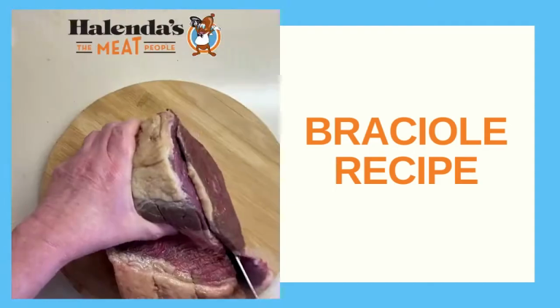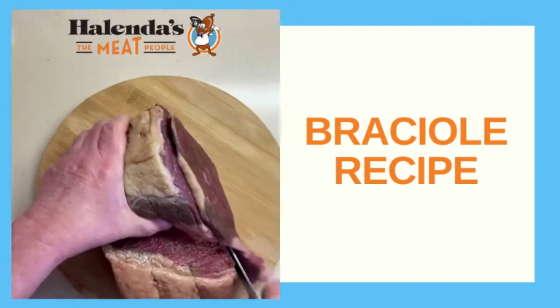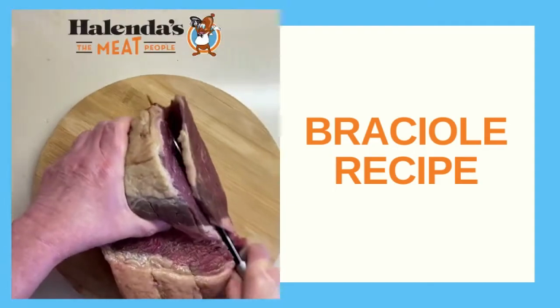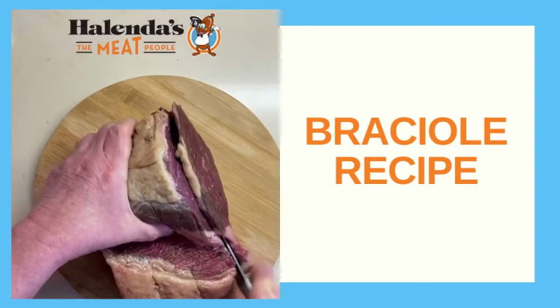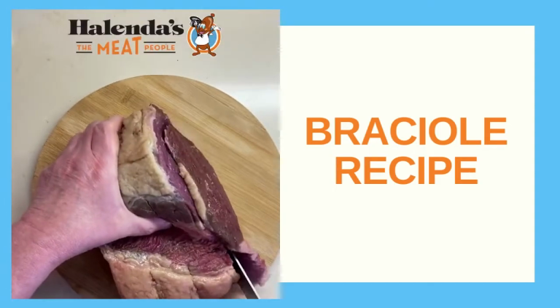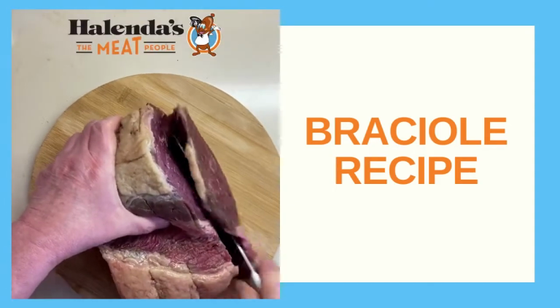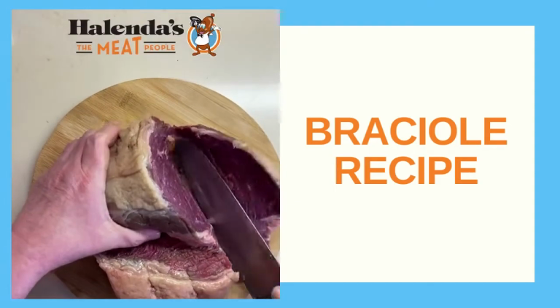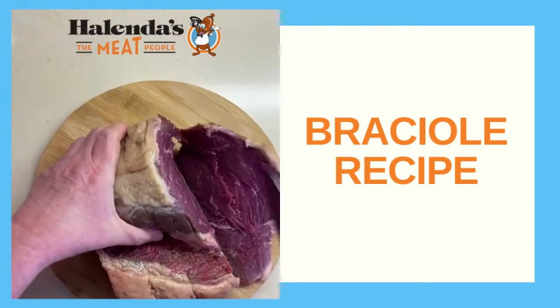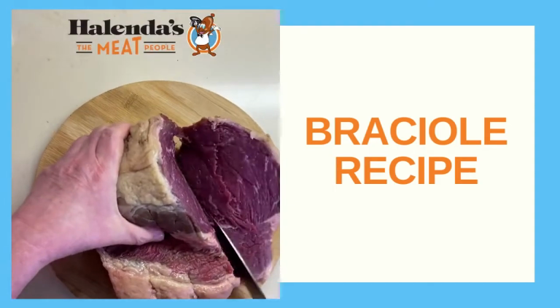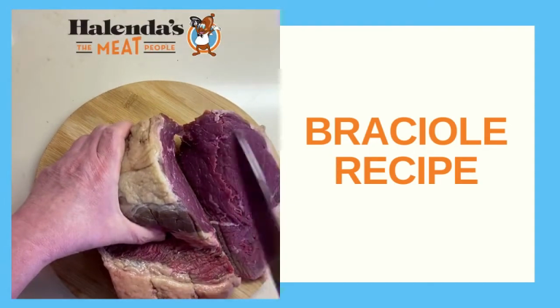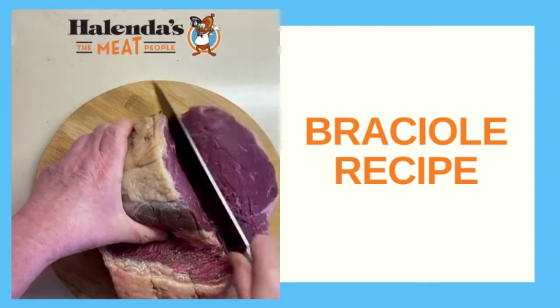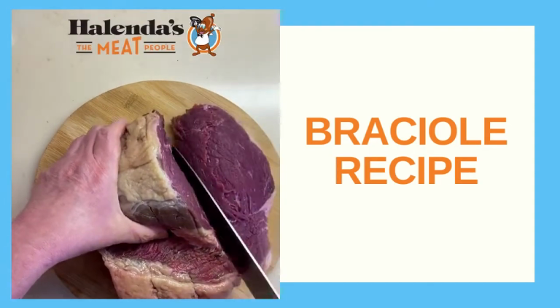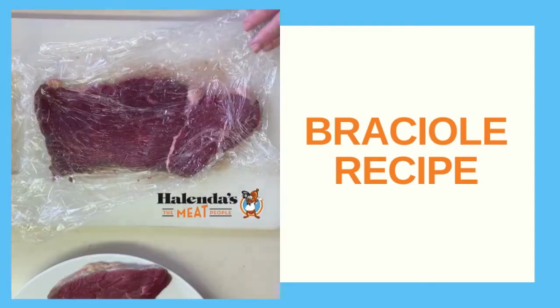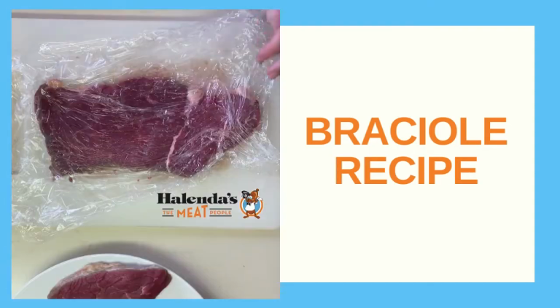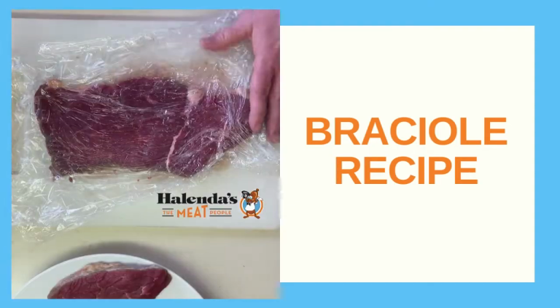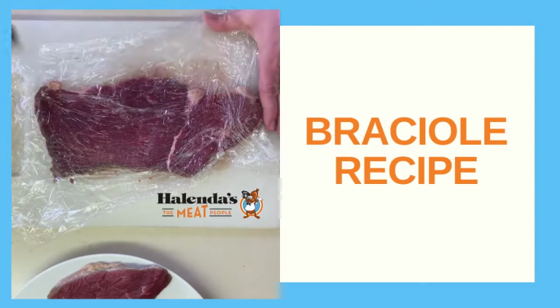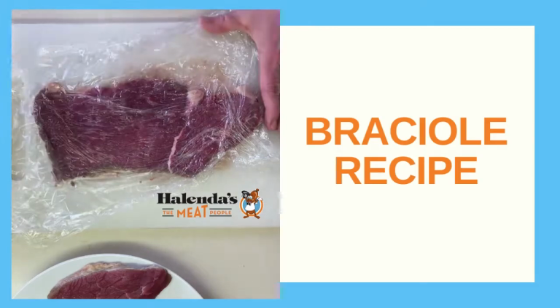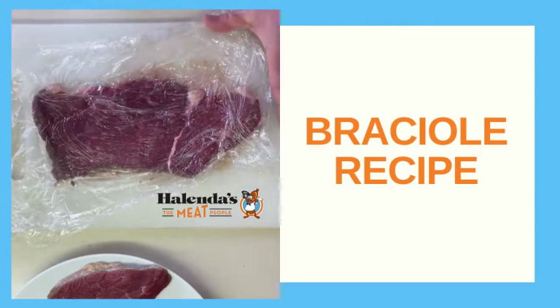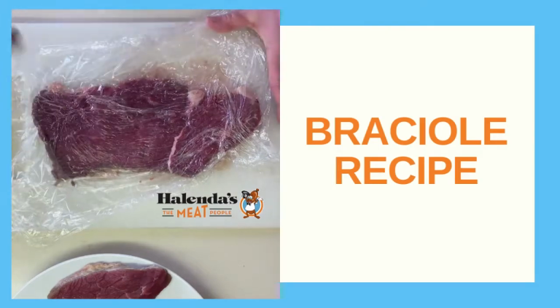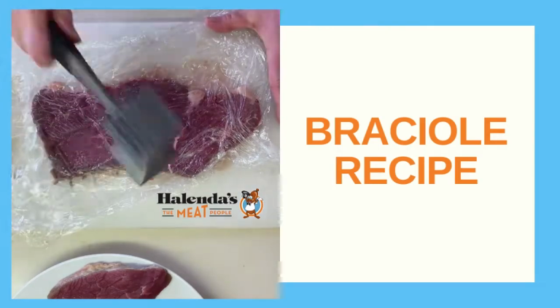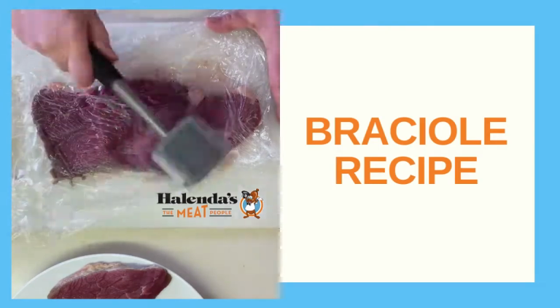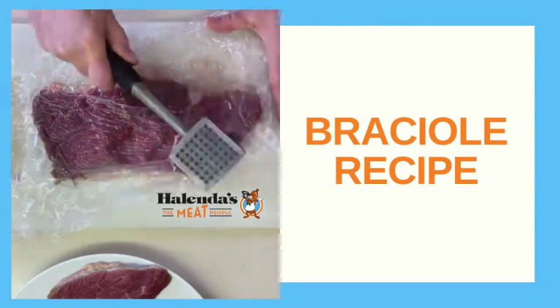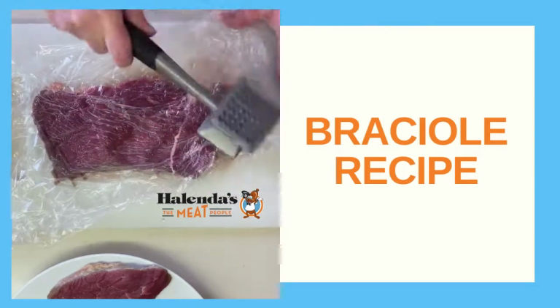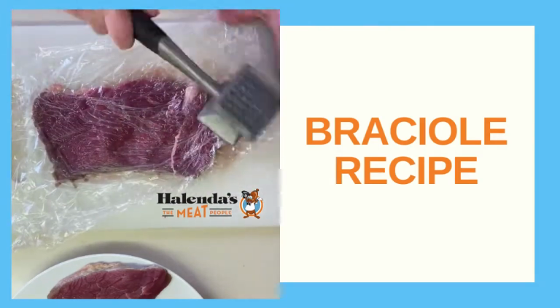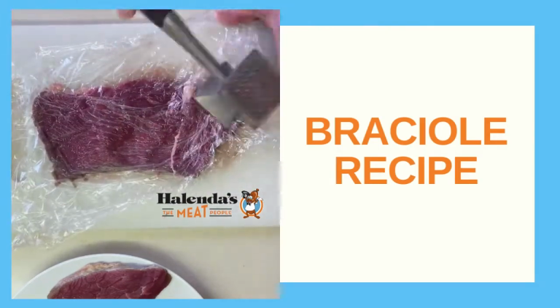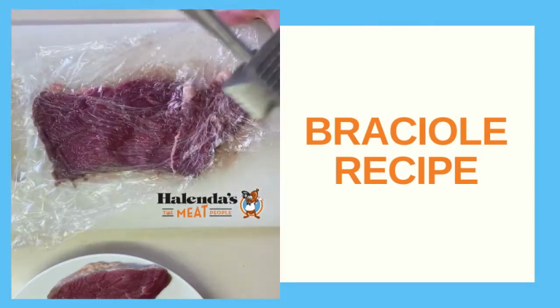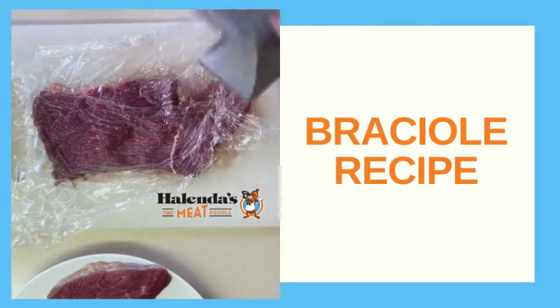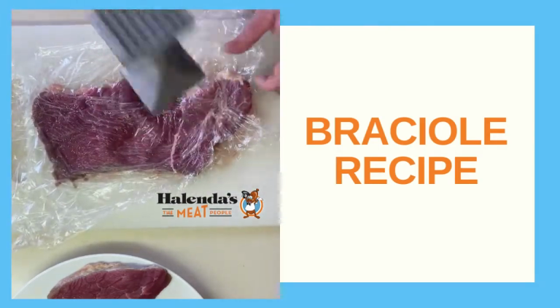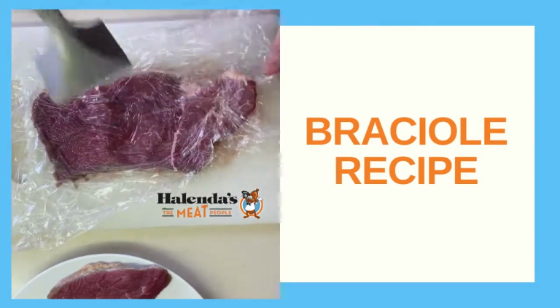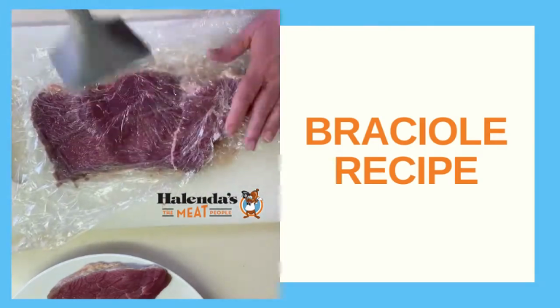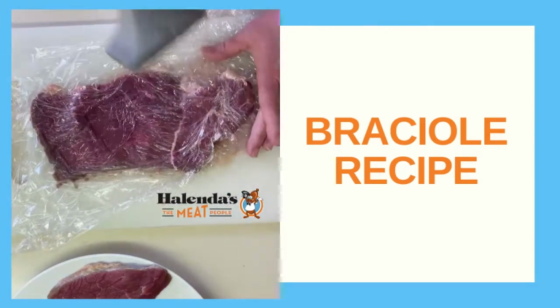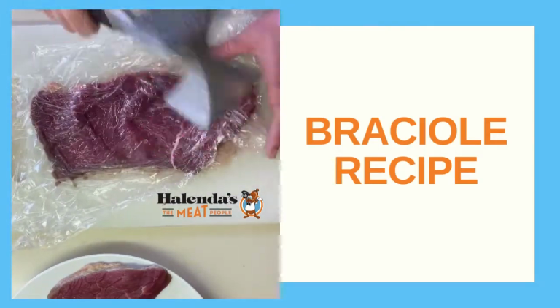Now we get to Halenda's hip roast. Make sure you cut quarter inch slices and pound the meat as thinly as possible.